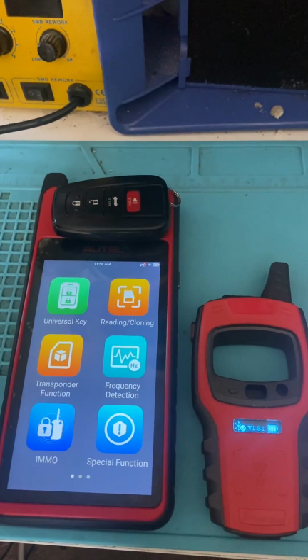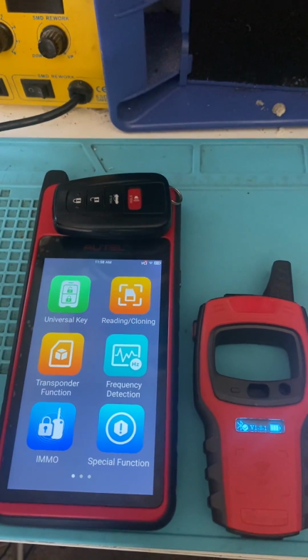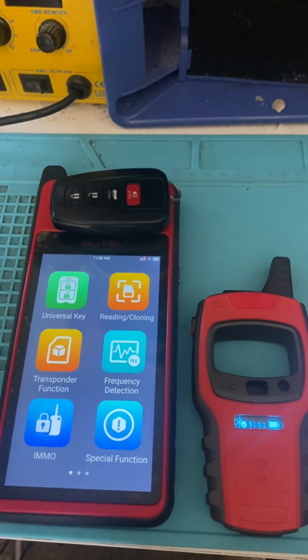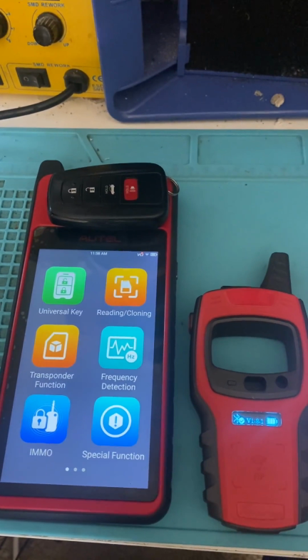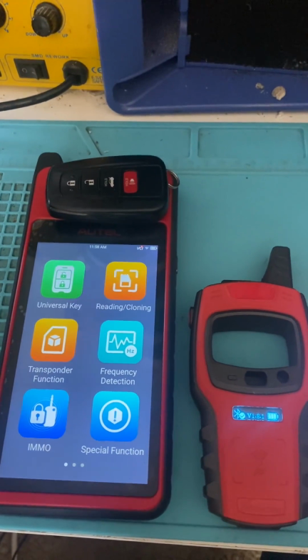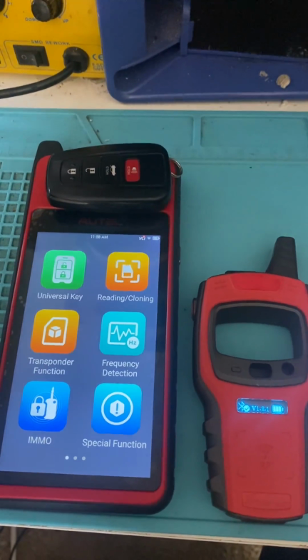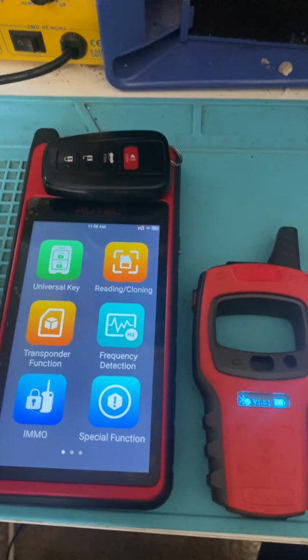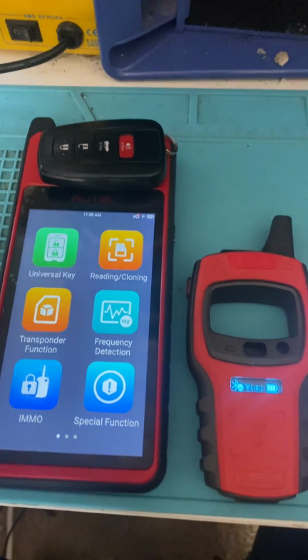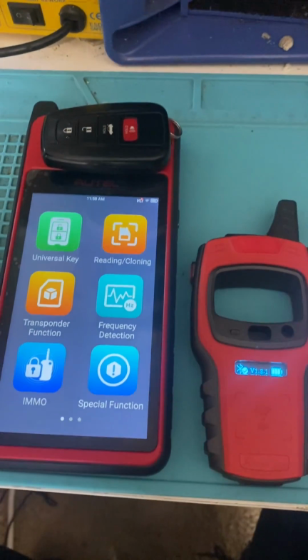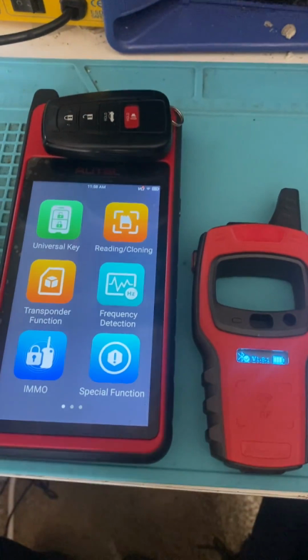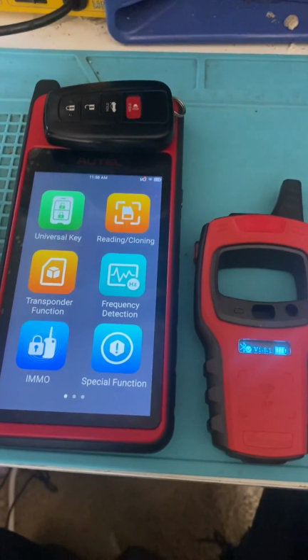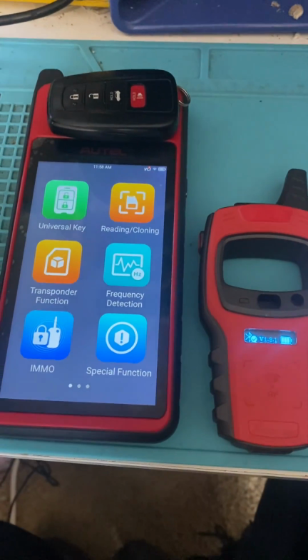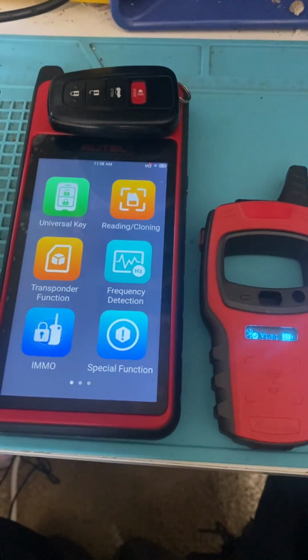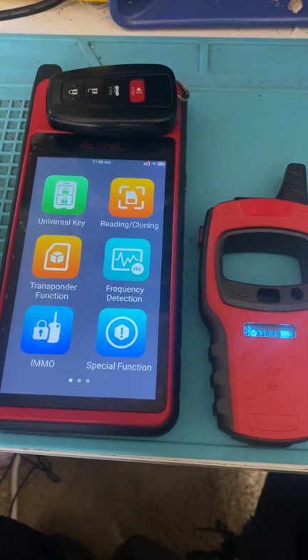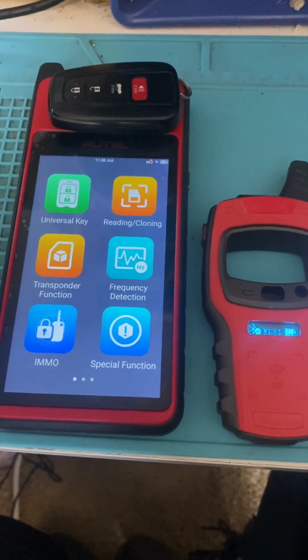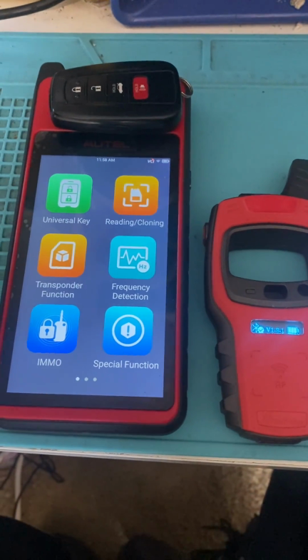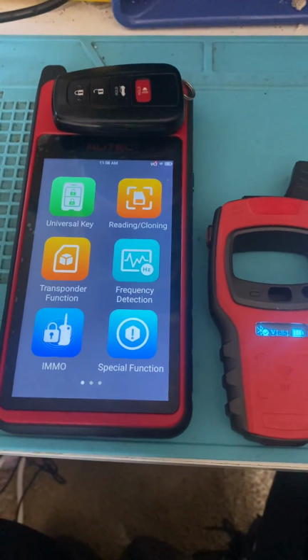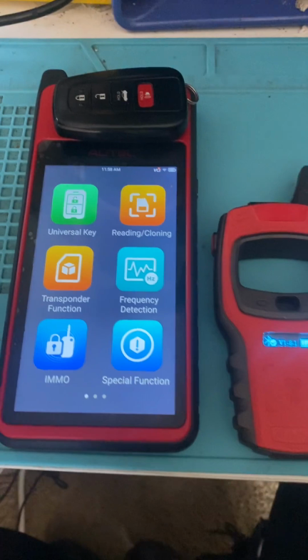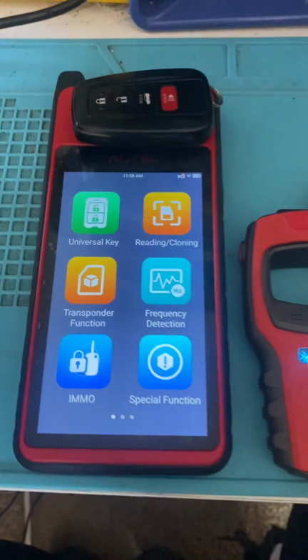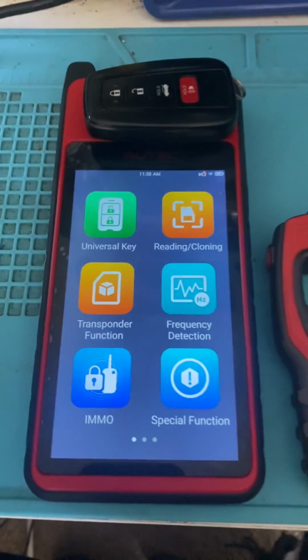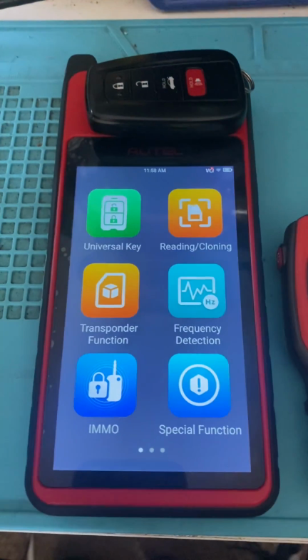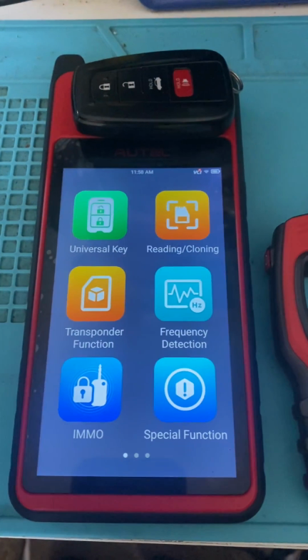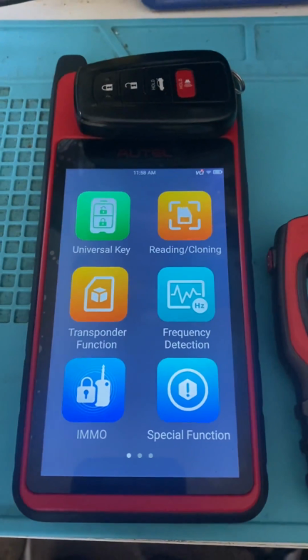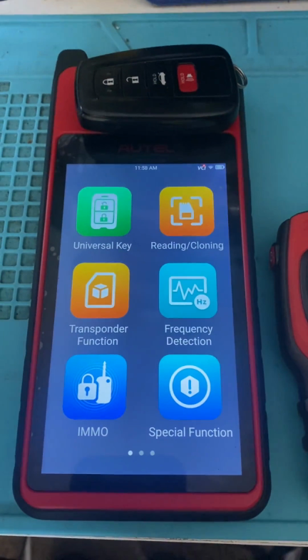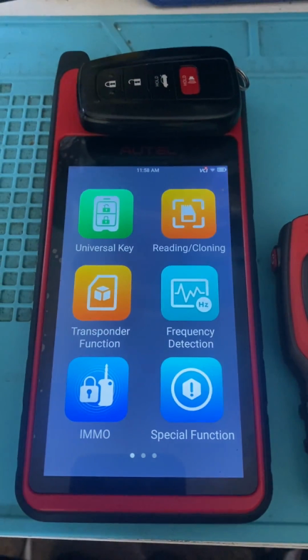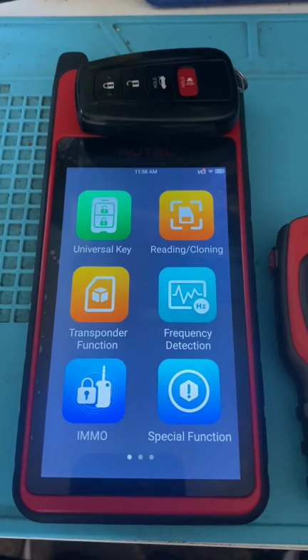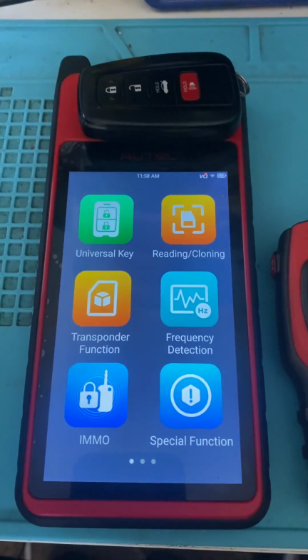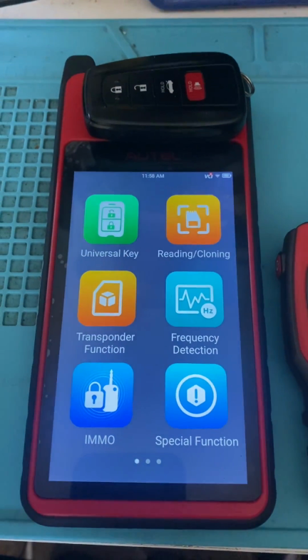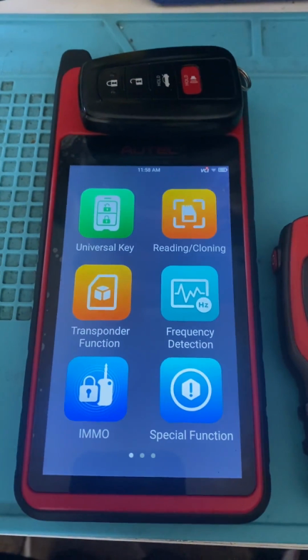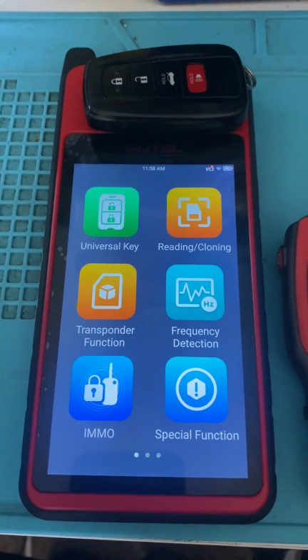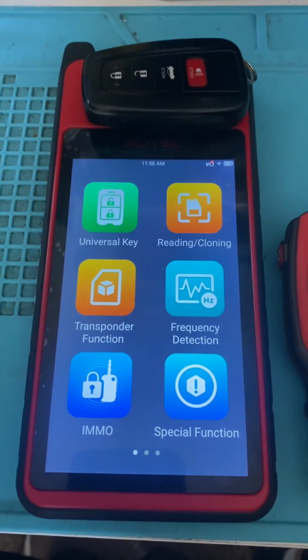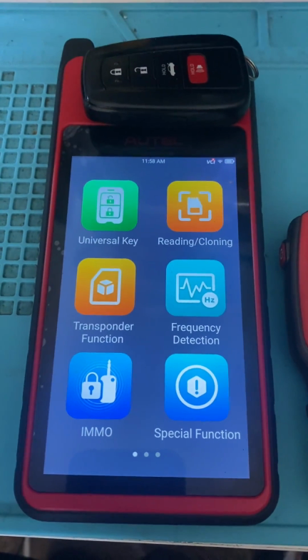Hello everybody, it's Joe the Locksmith. In this video we'll be using the RTEL KM100 to unlock a Toyota Smart Key.